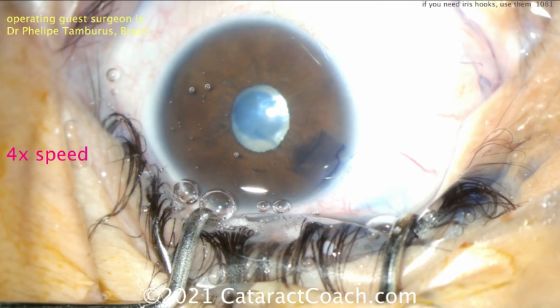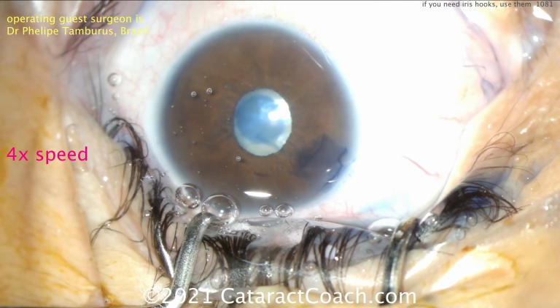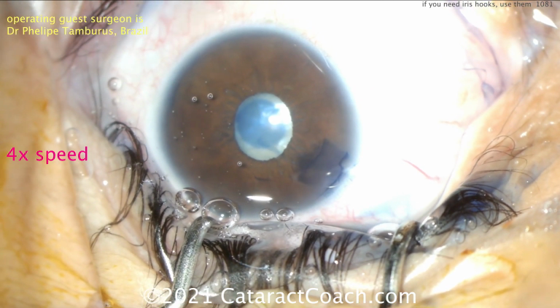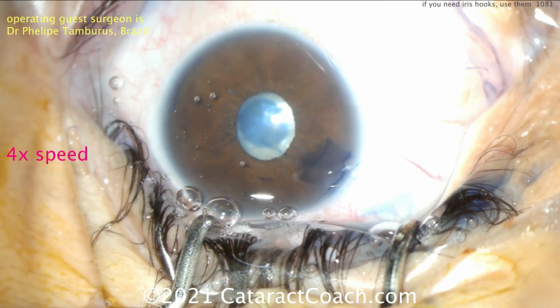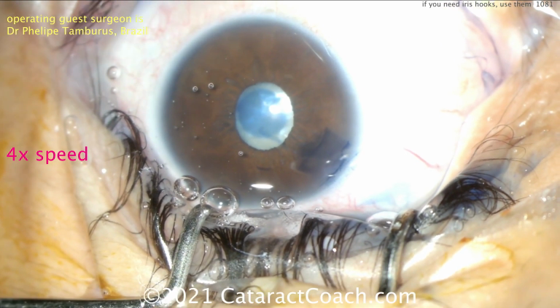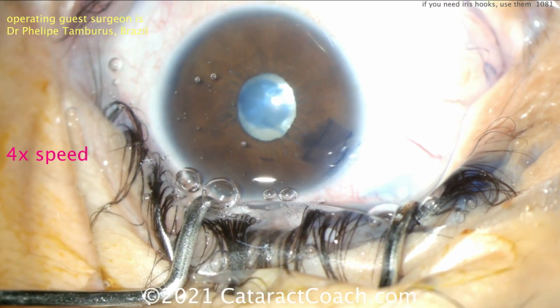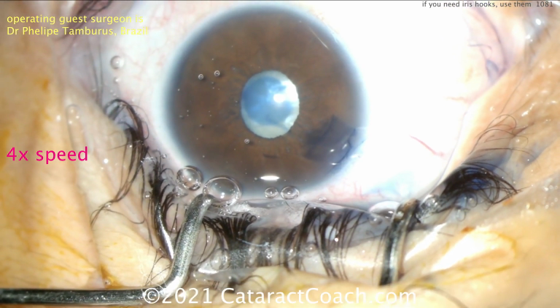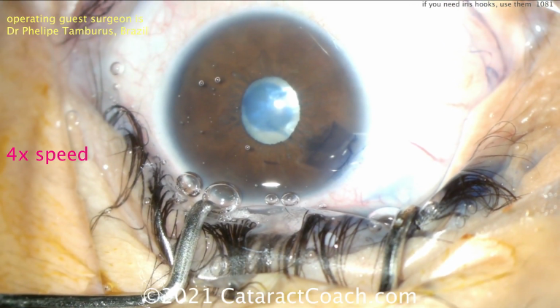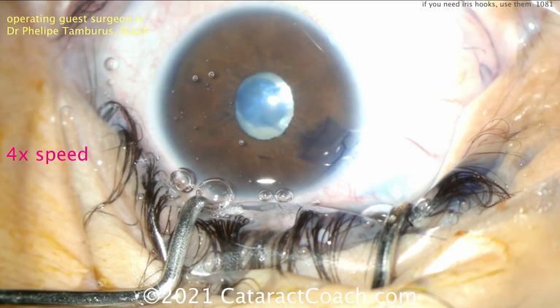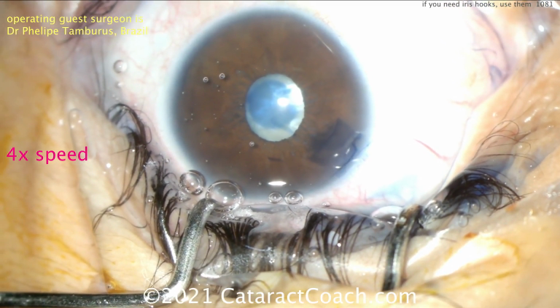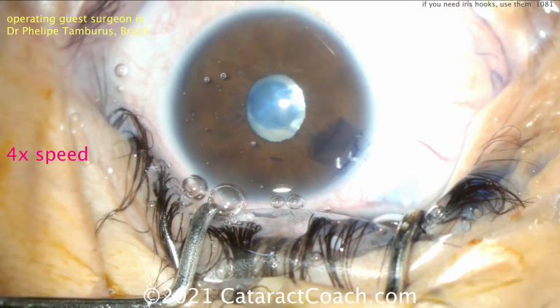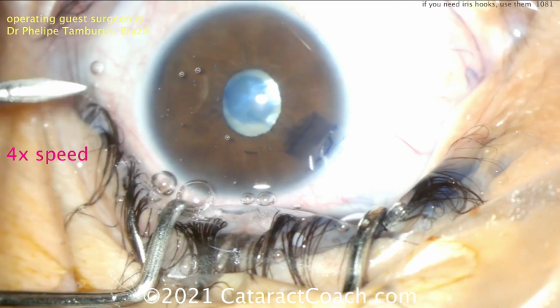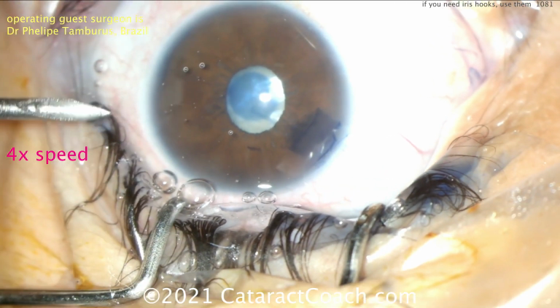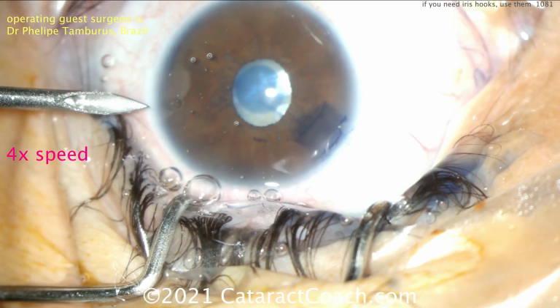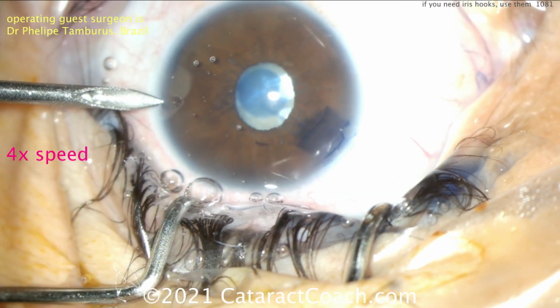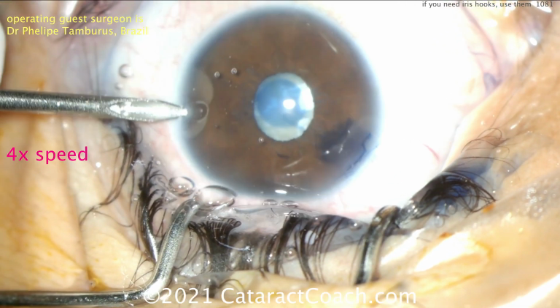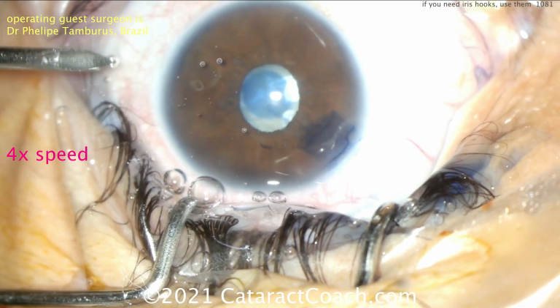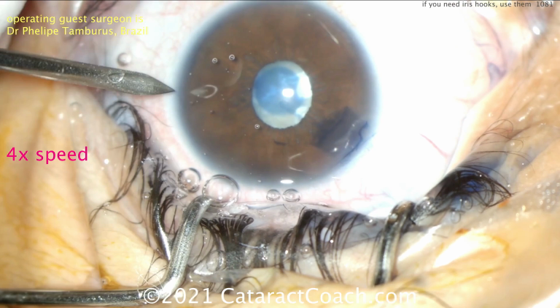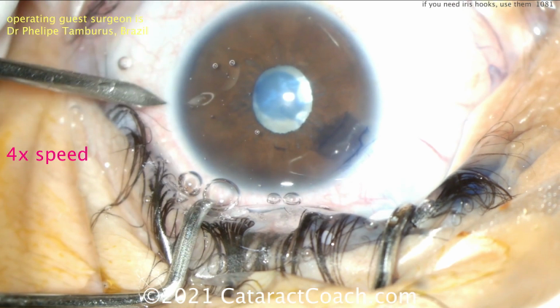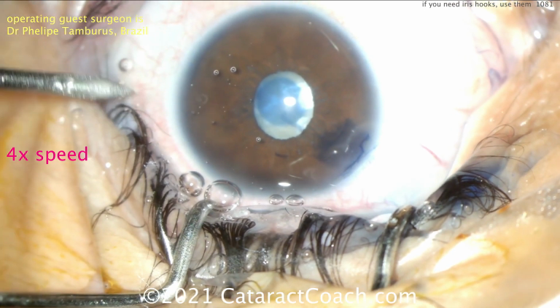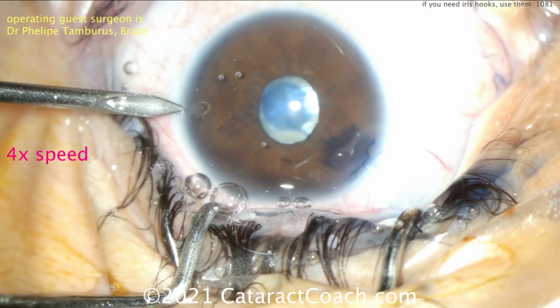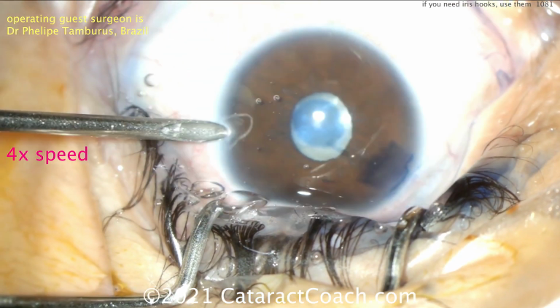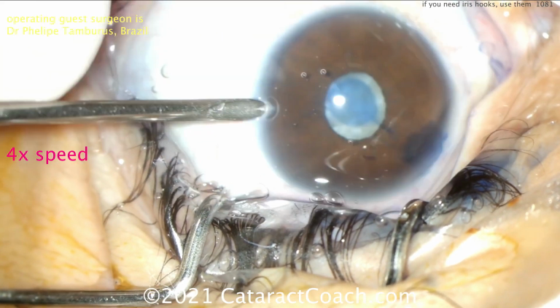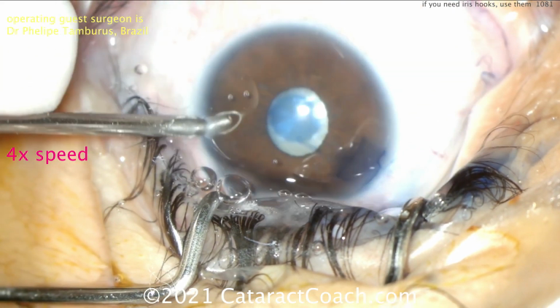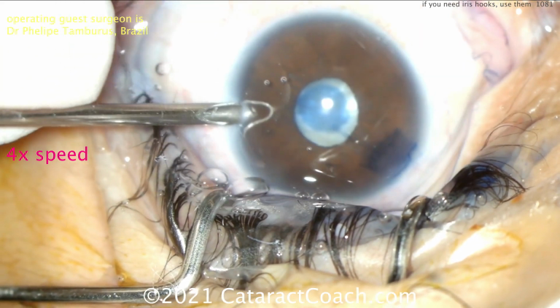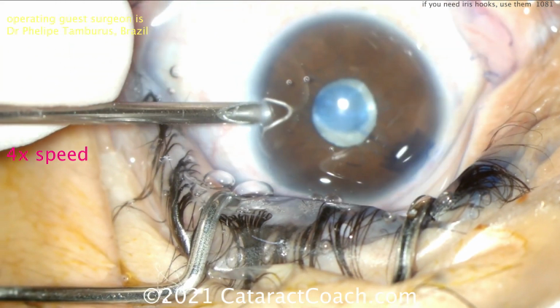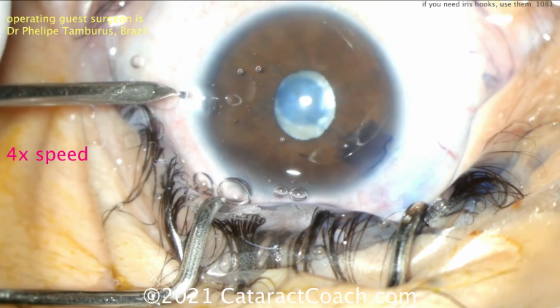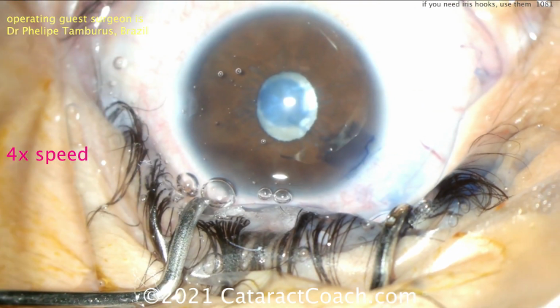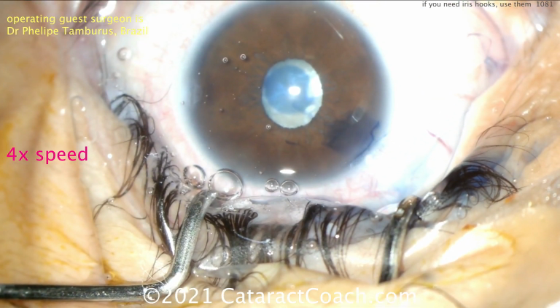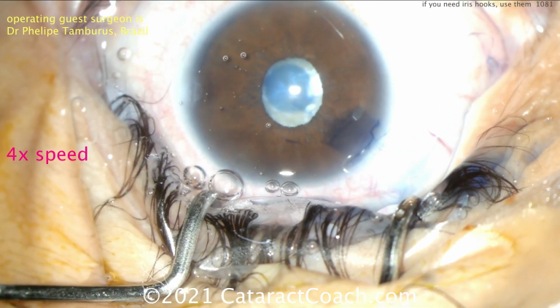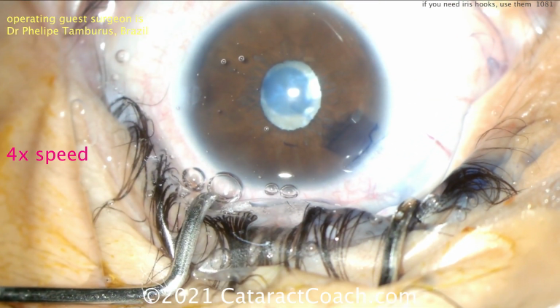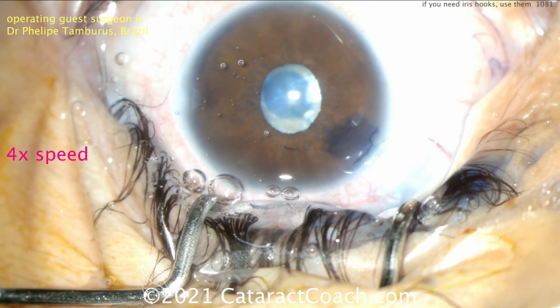You can see this patient has a white cataract. Some trypan blue dye was placed there, and now making another paracentesis.